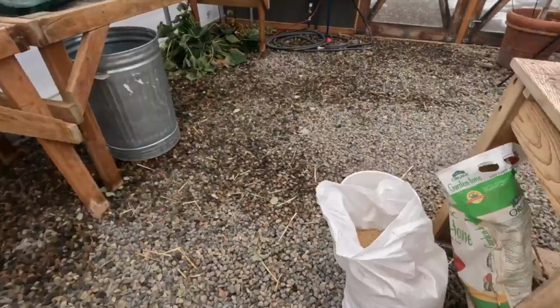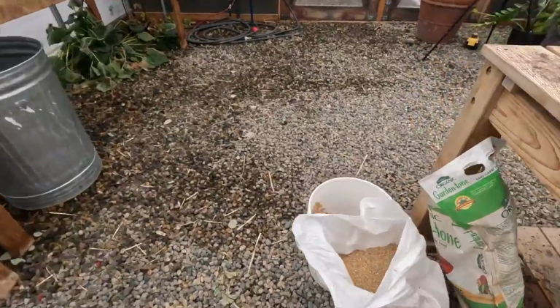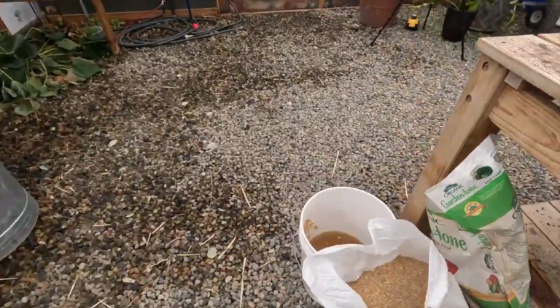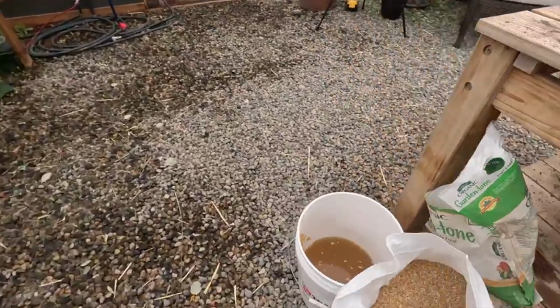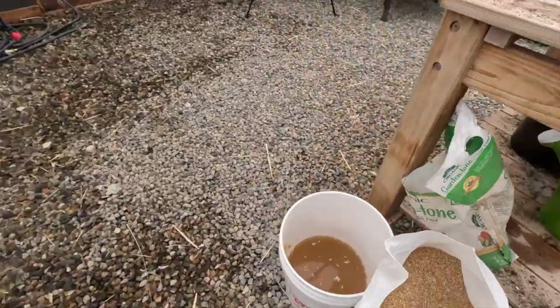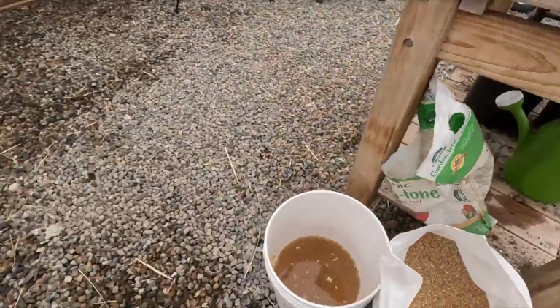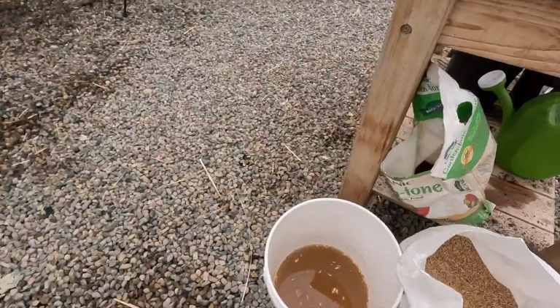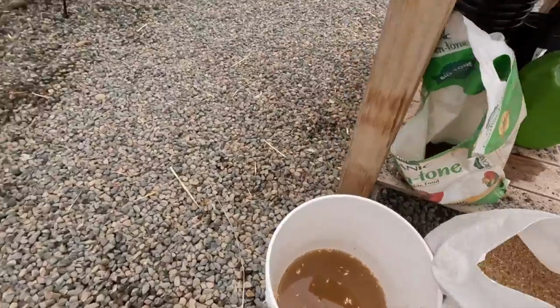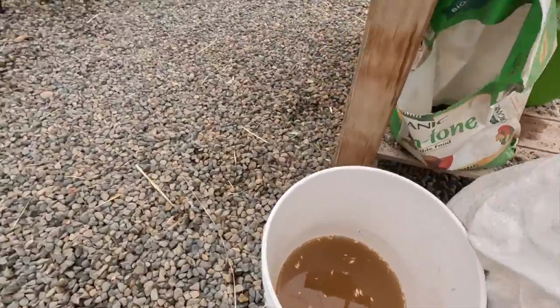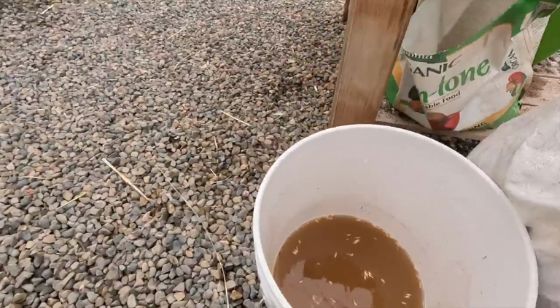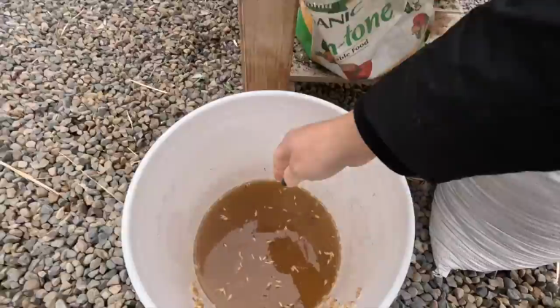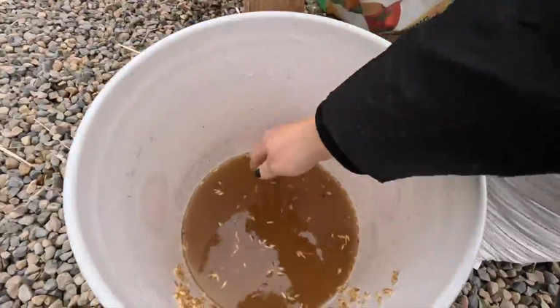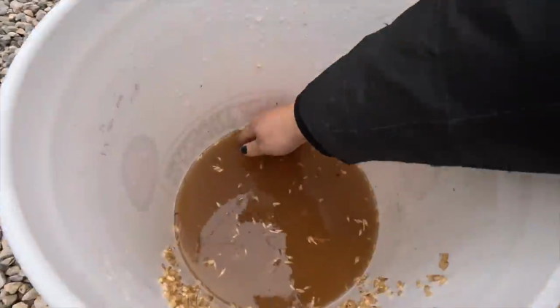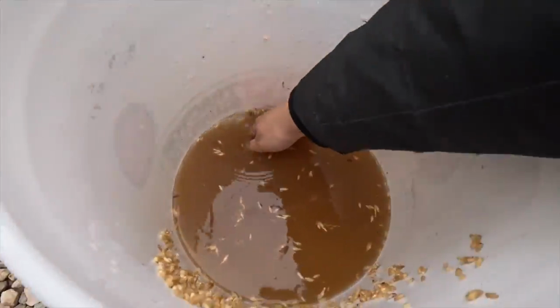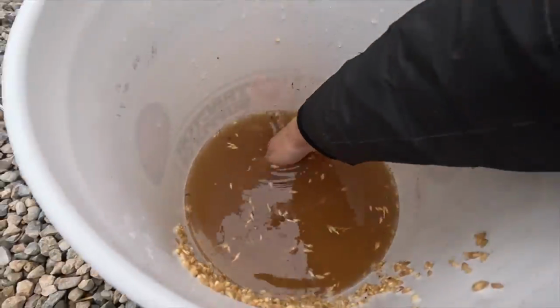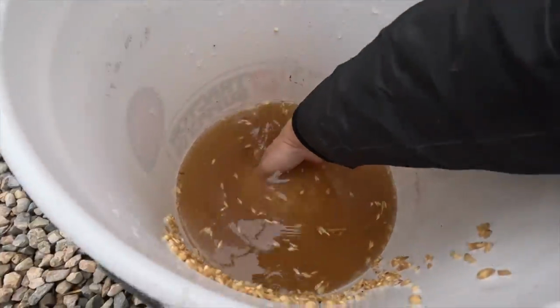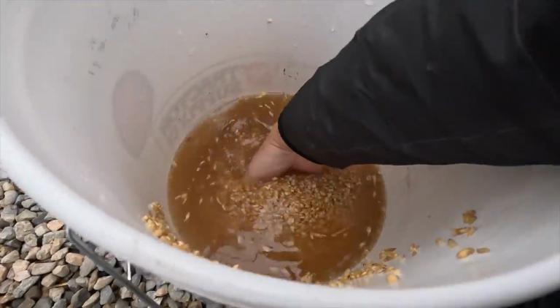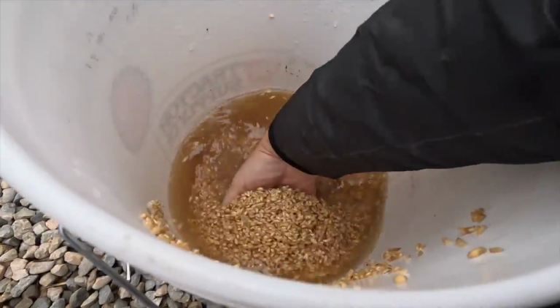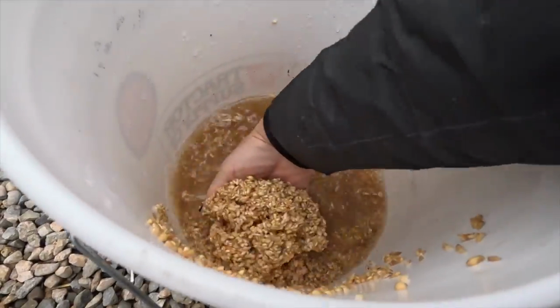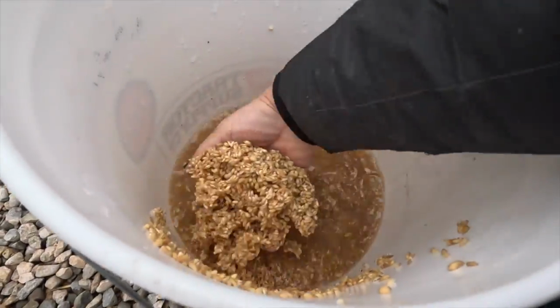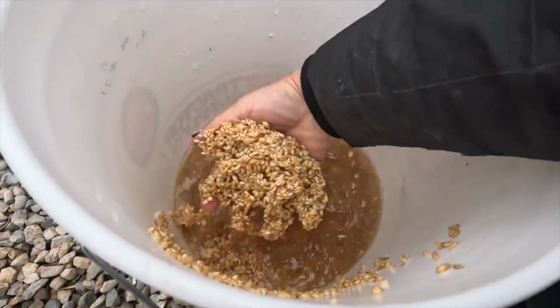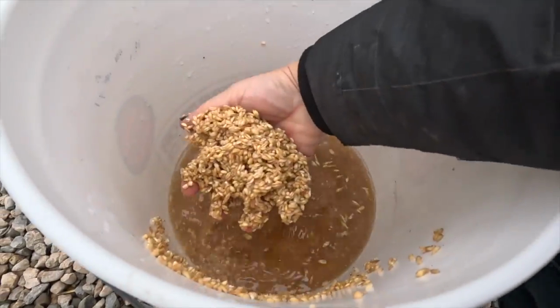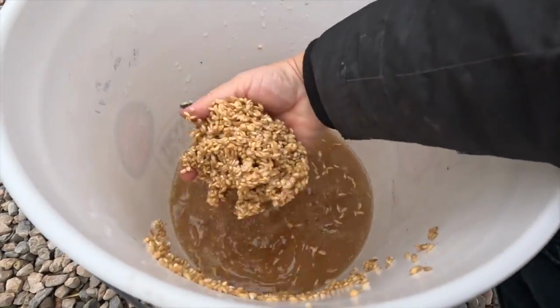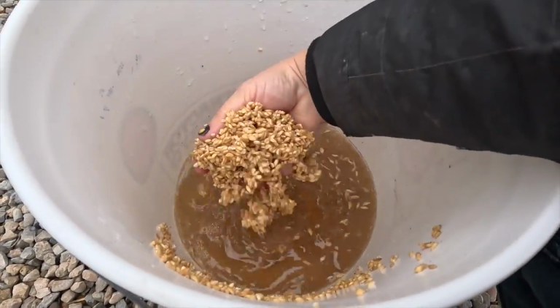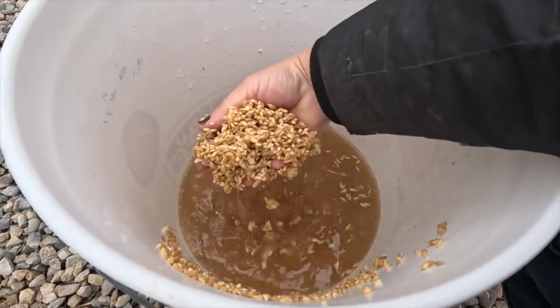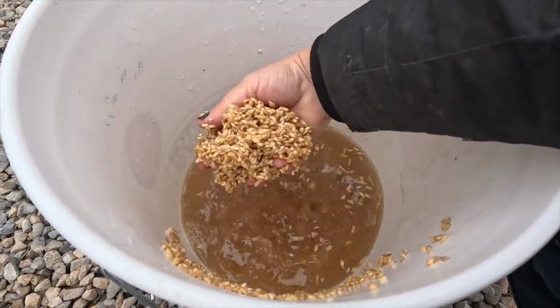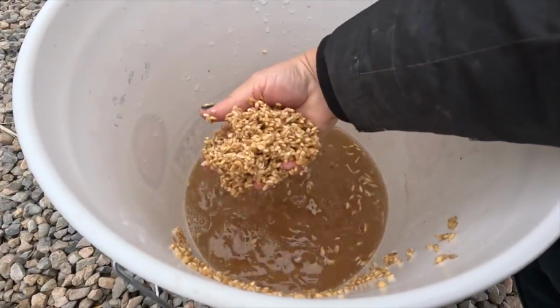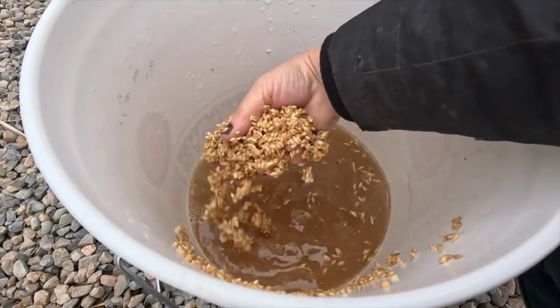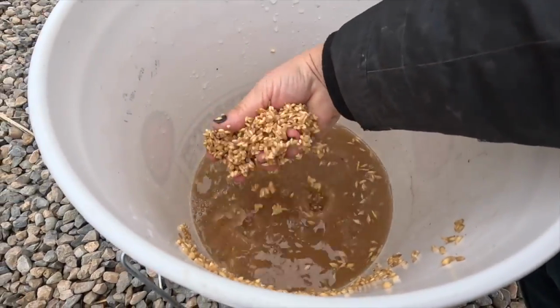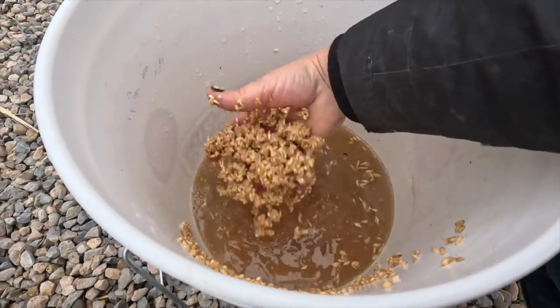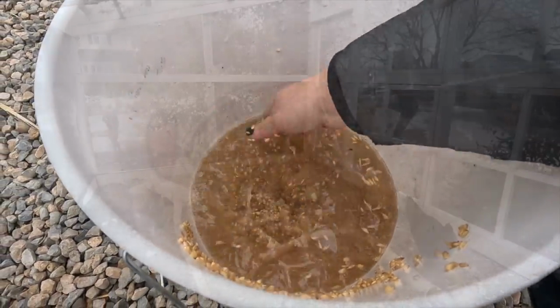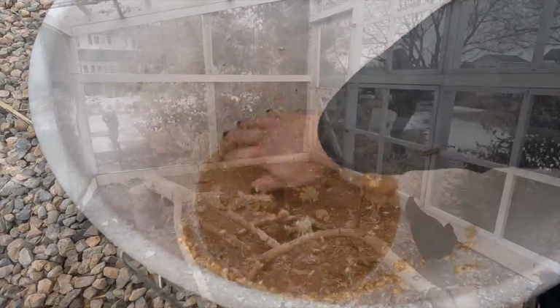I don't think I'm going to fill up another tray with the leftover. I think we can just go give it to the chickens. Let's go see what they think about this.